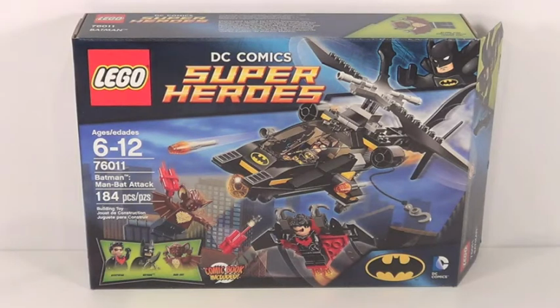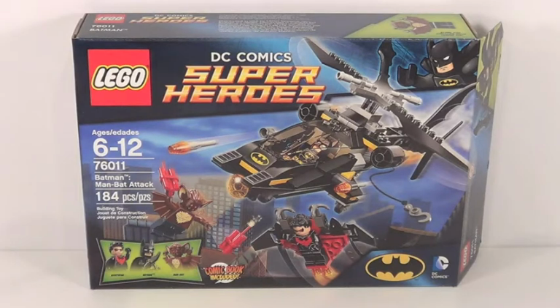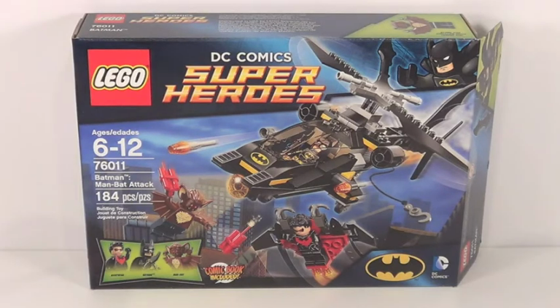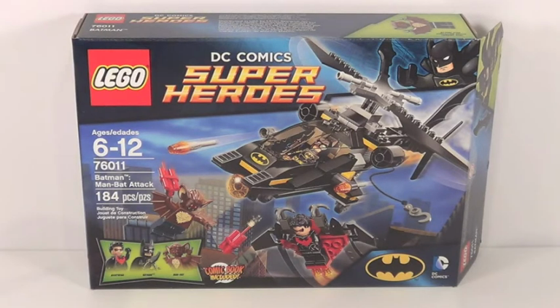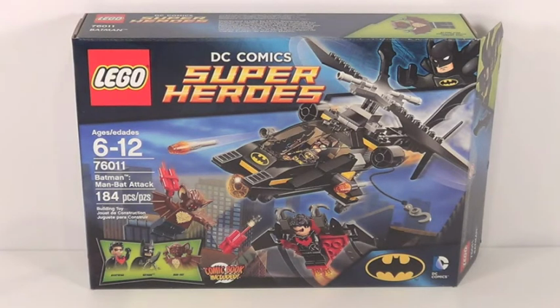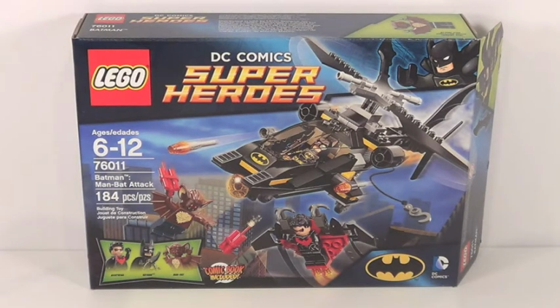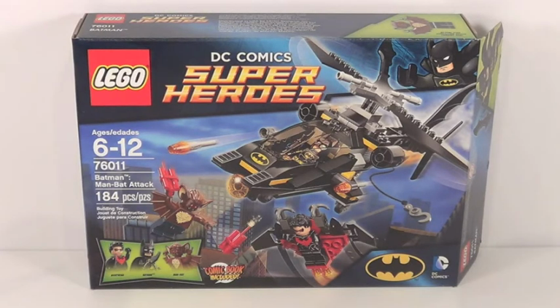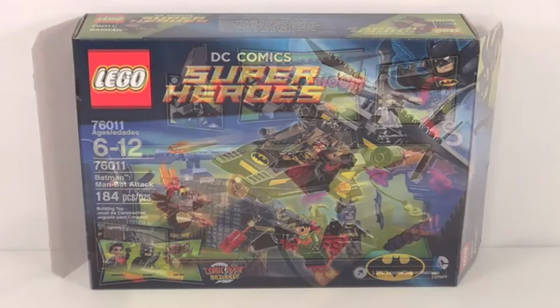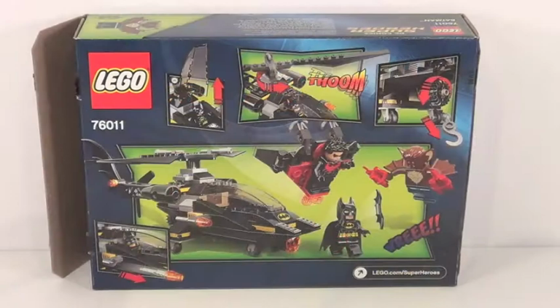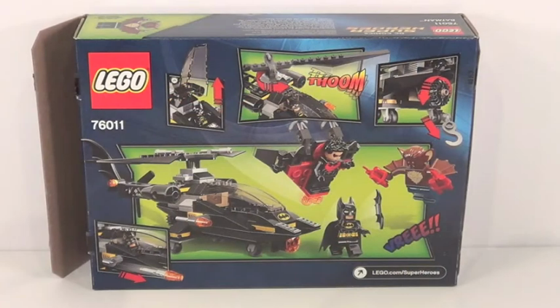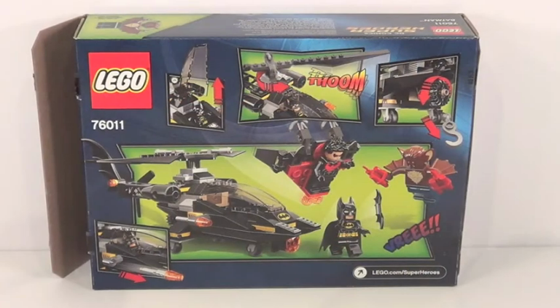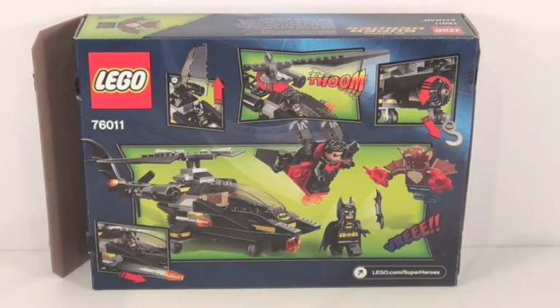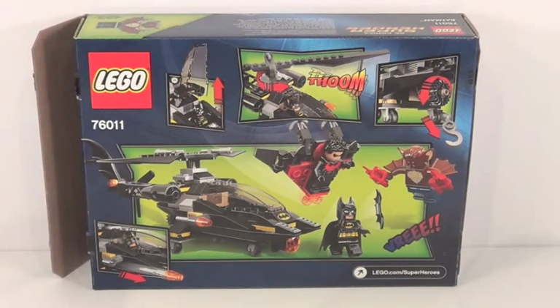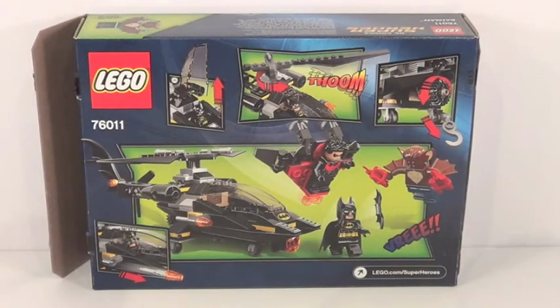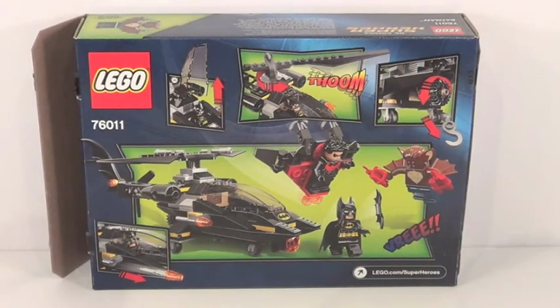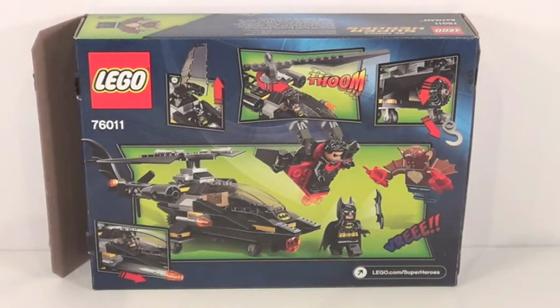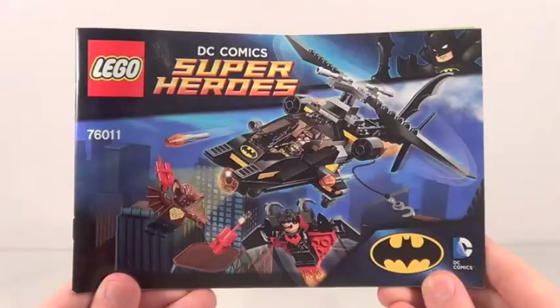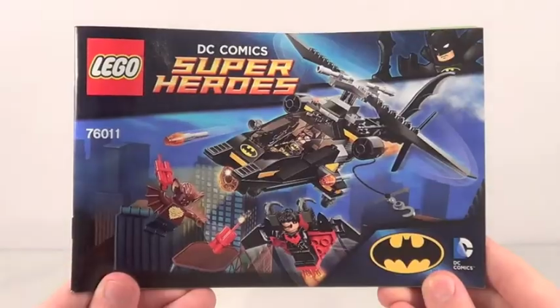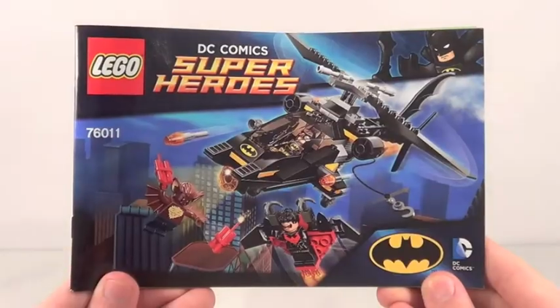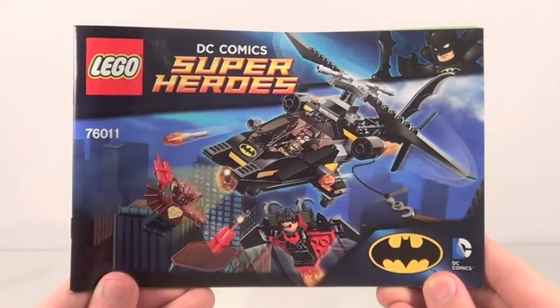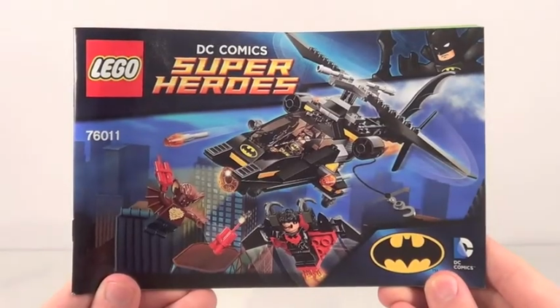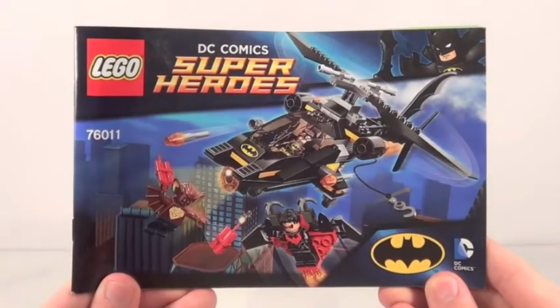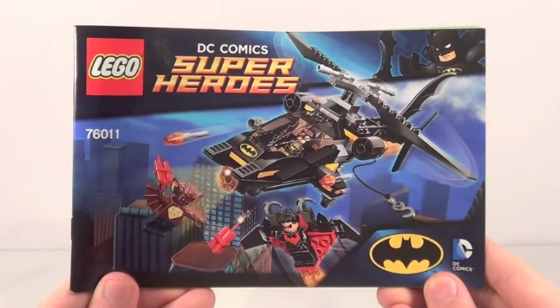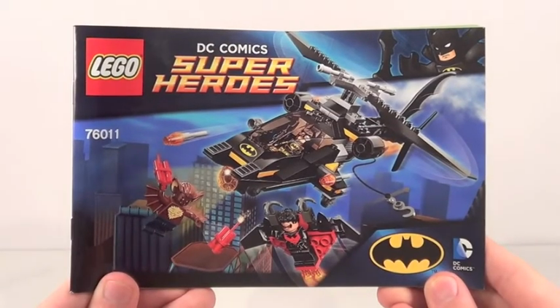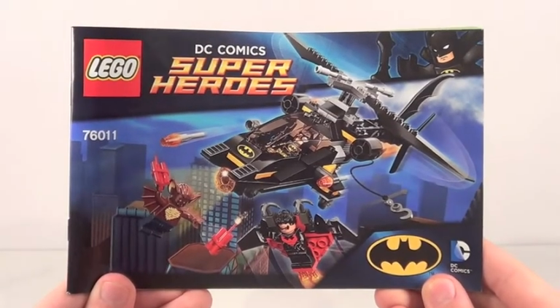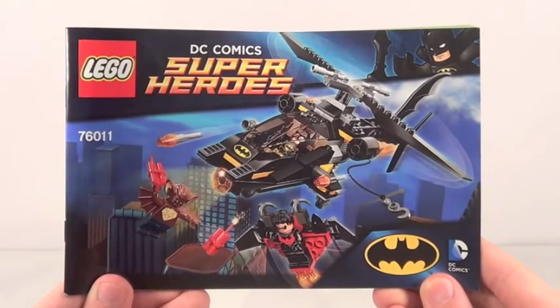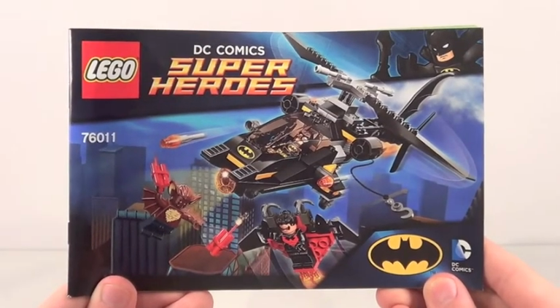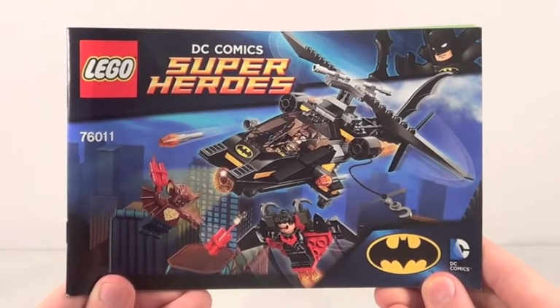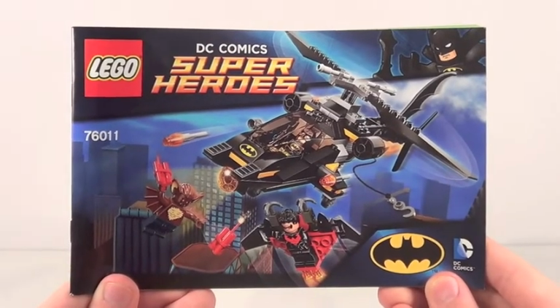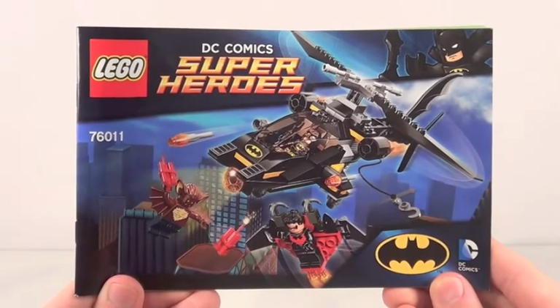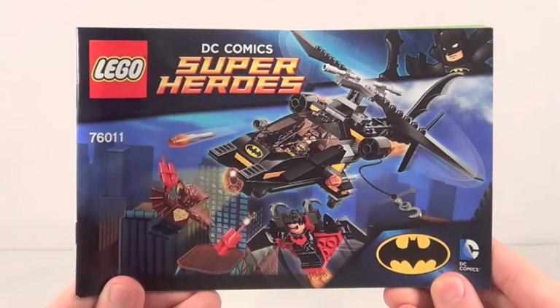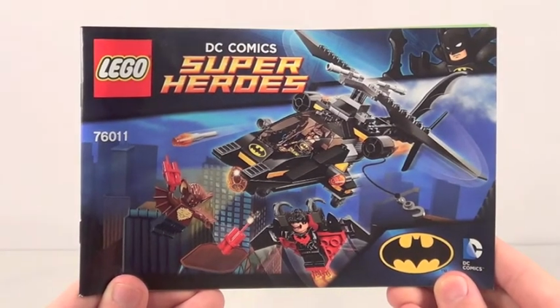Here is a front look at your box, and there is the back of your box. This set includes just one instruction manual with 58 pages of building.